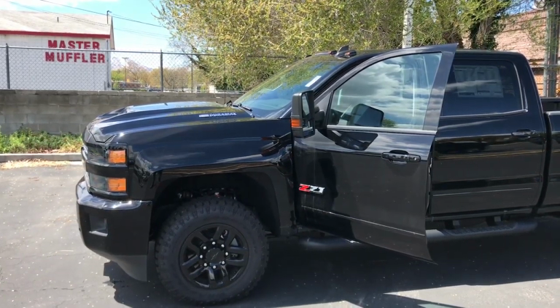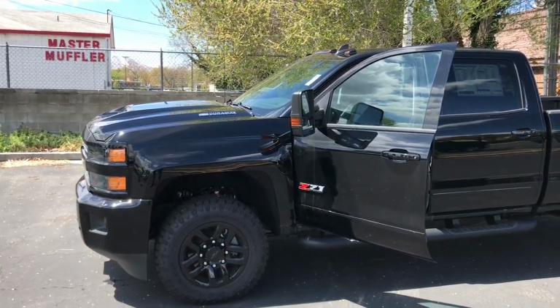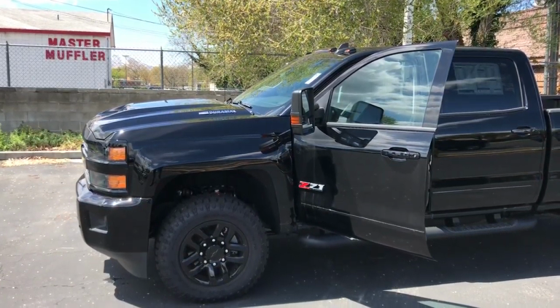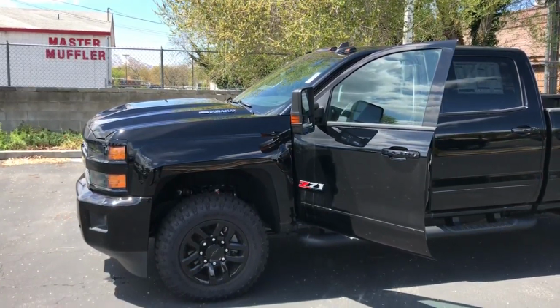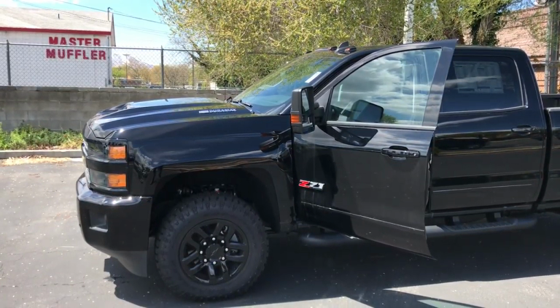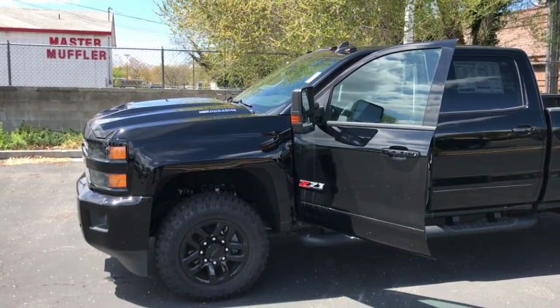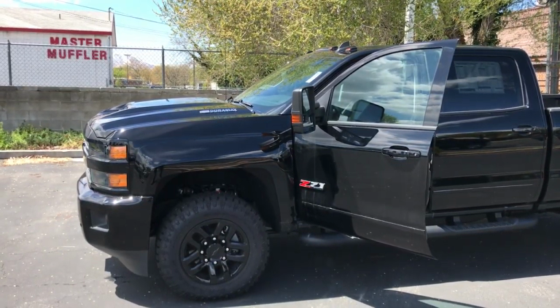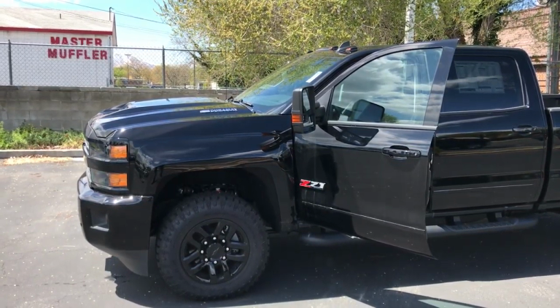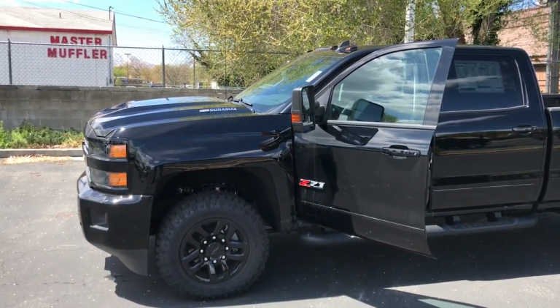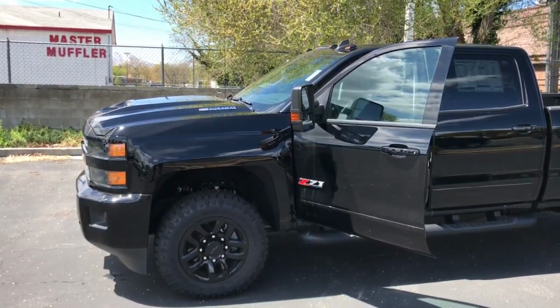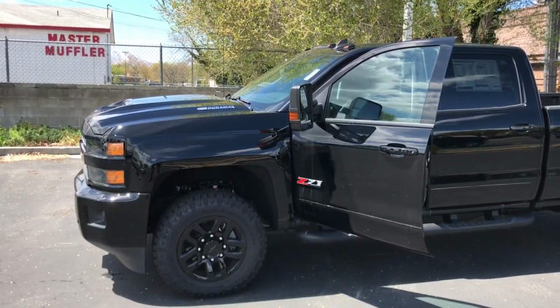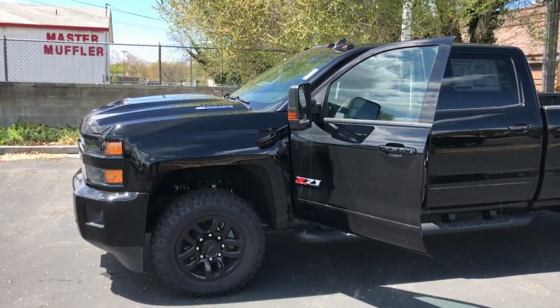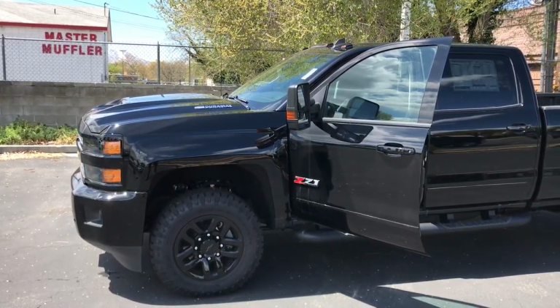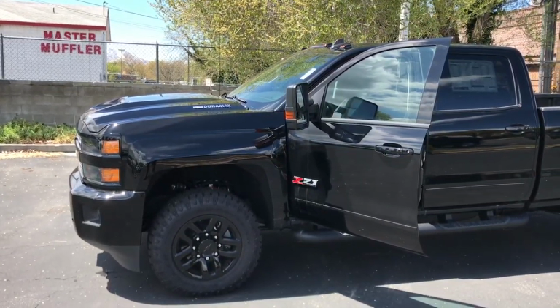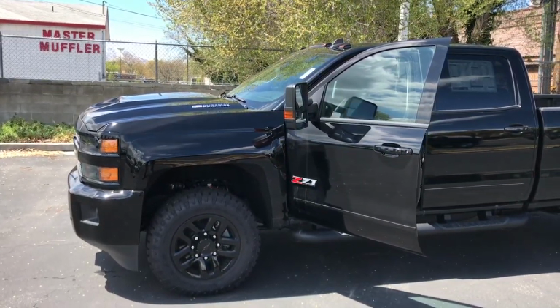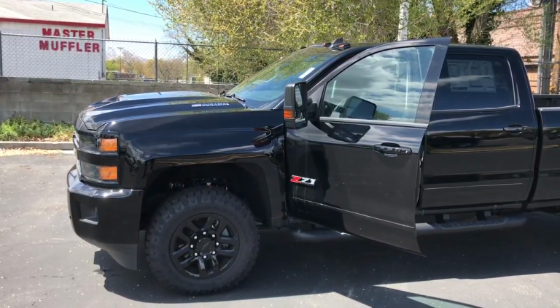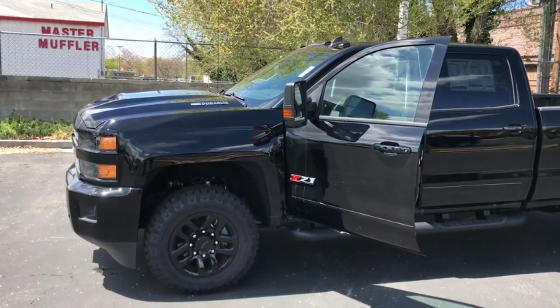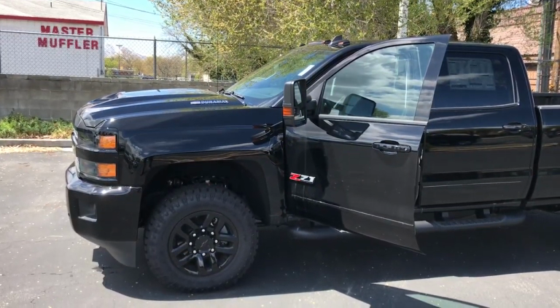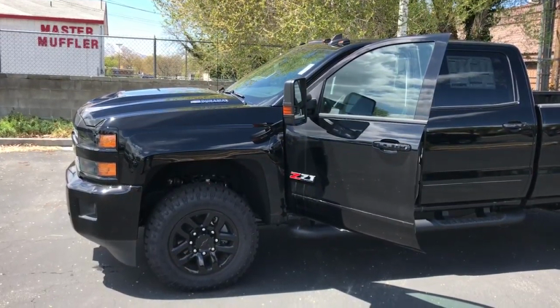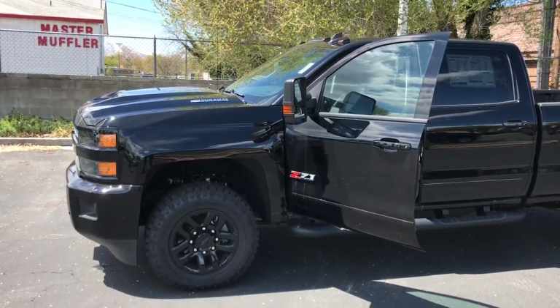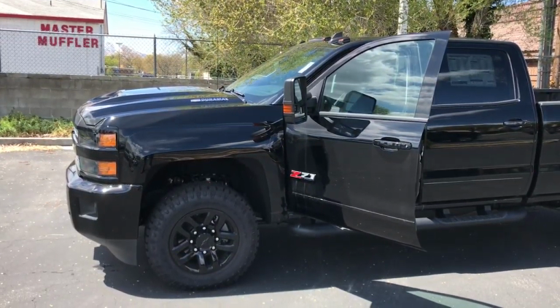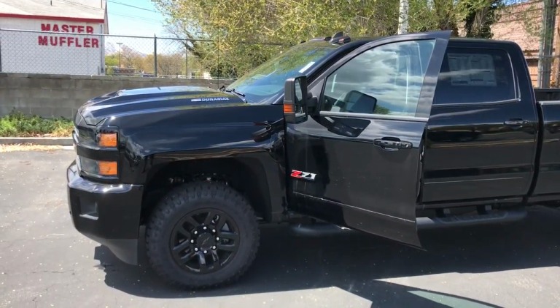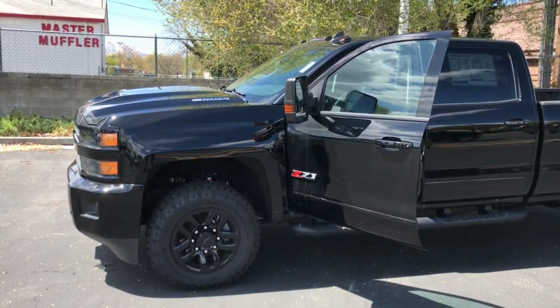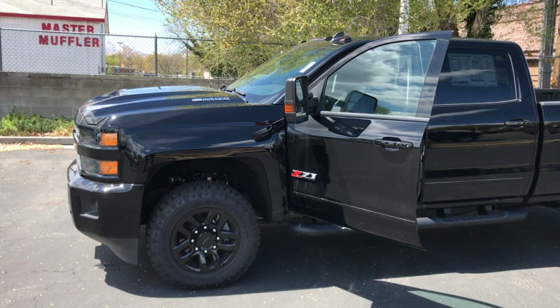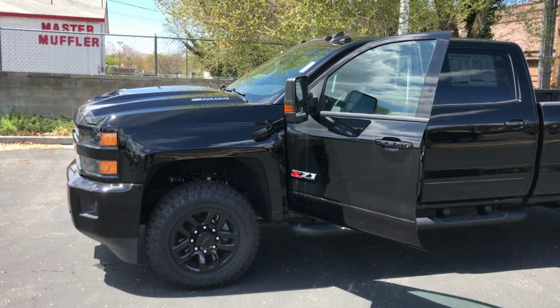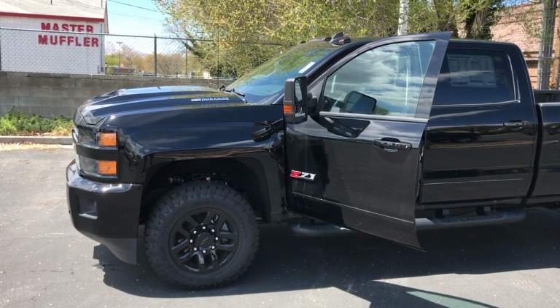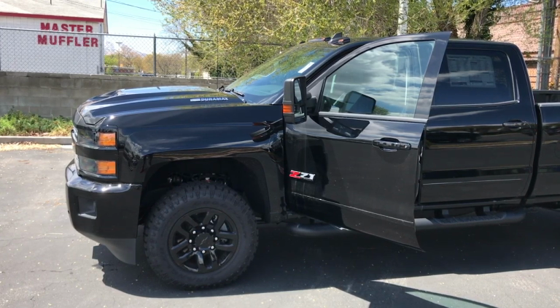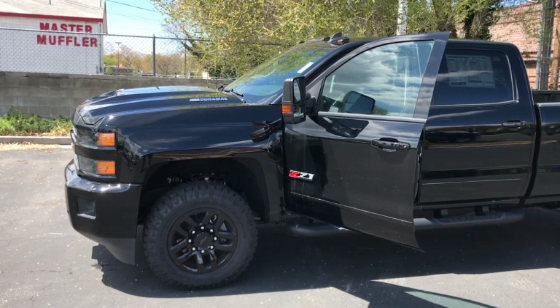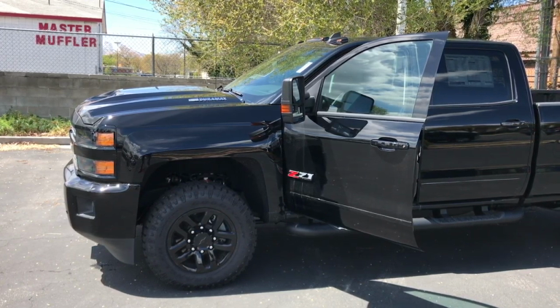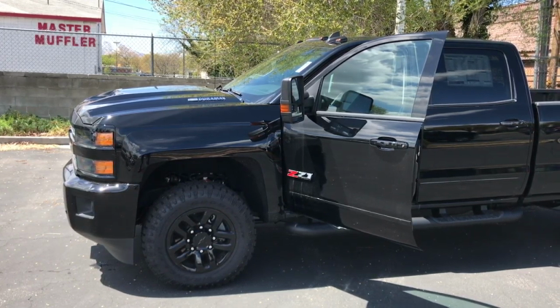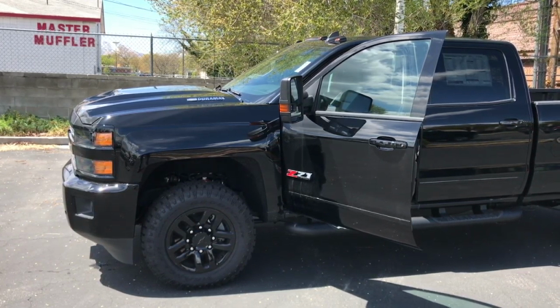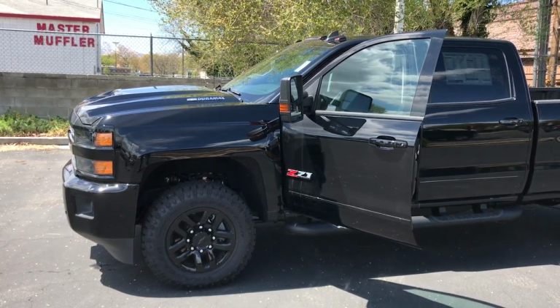Good afternoon Aaron, Brian Gallagos here from Gus Paulo Chevrolet. I got your inquiry about a 2018 2500.